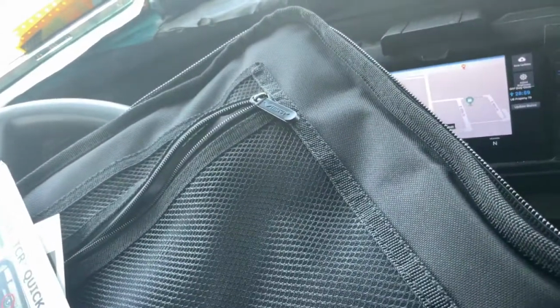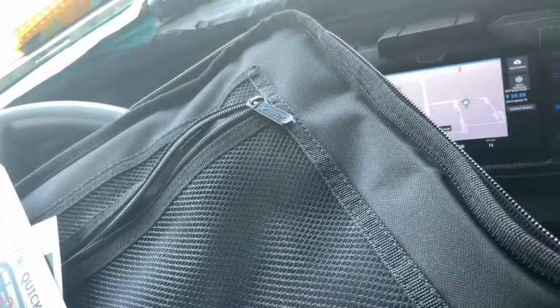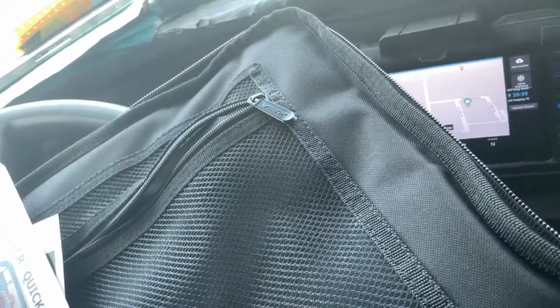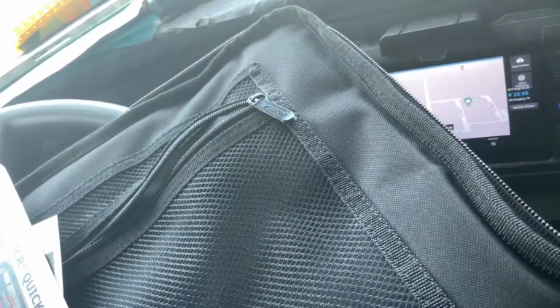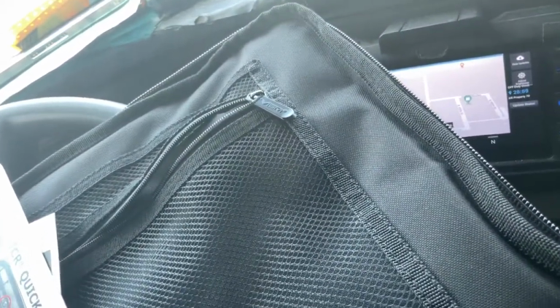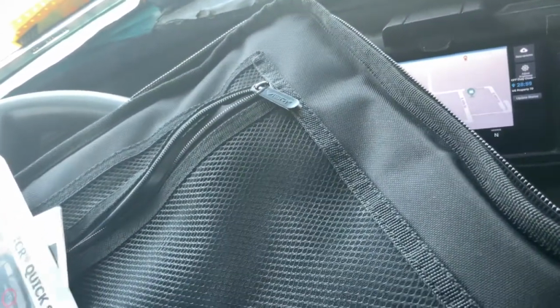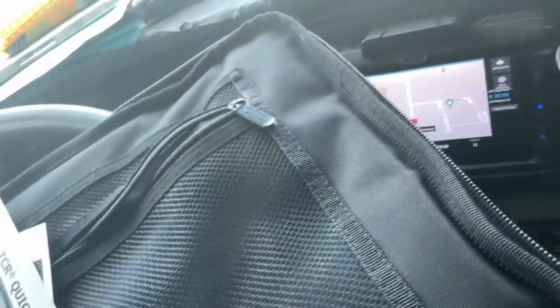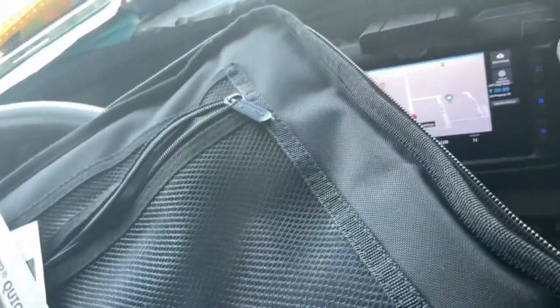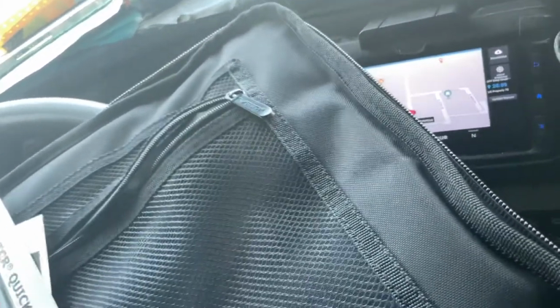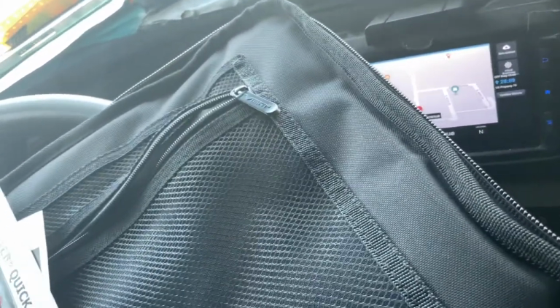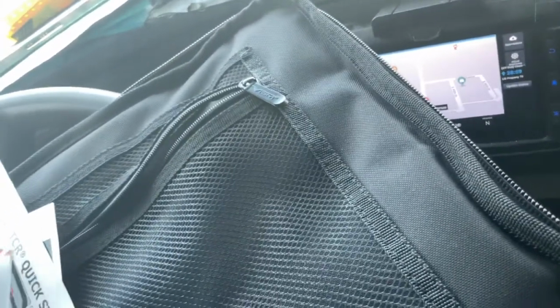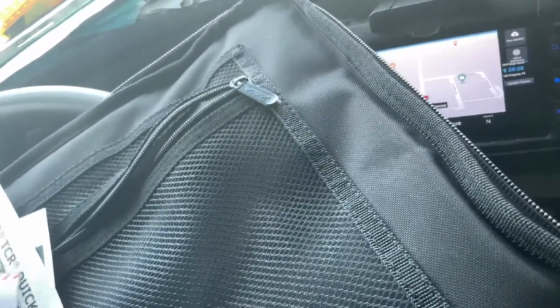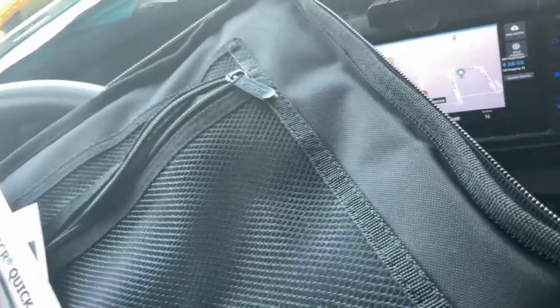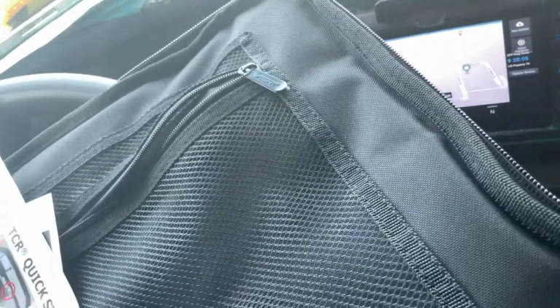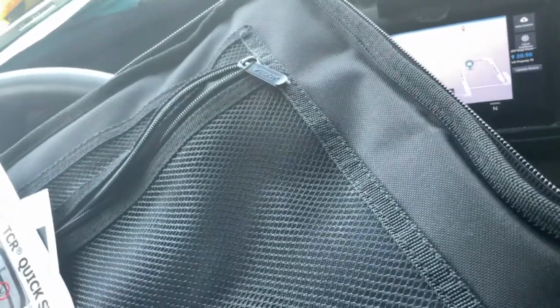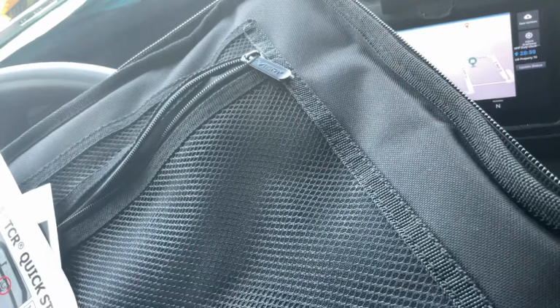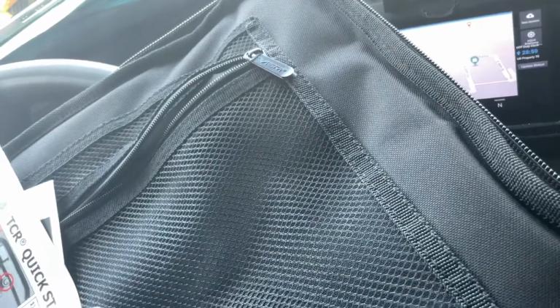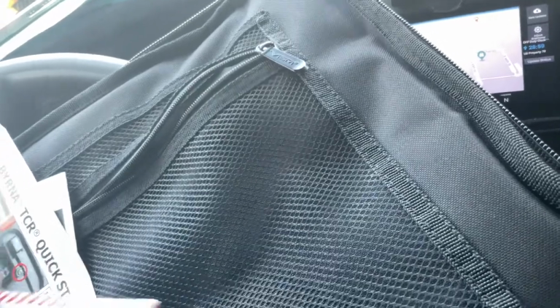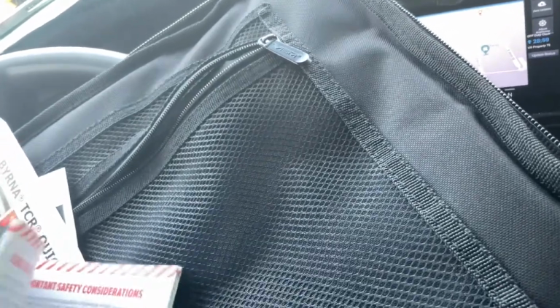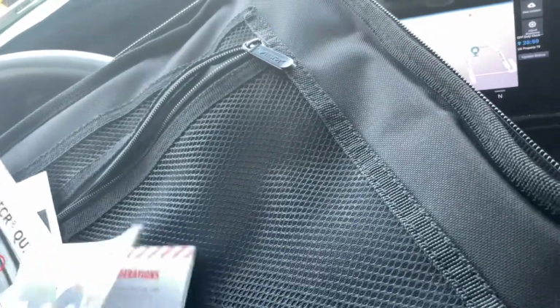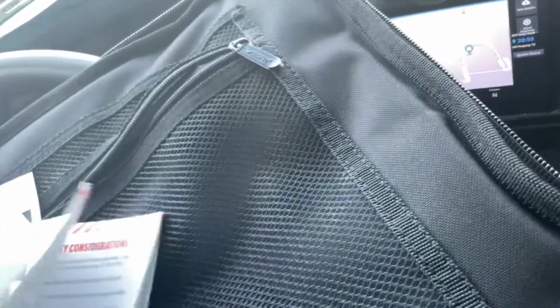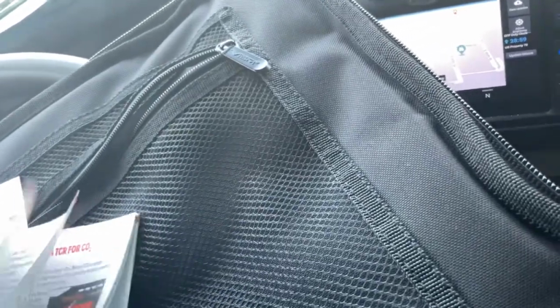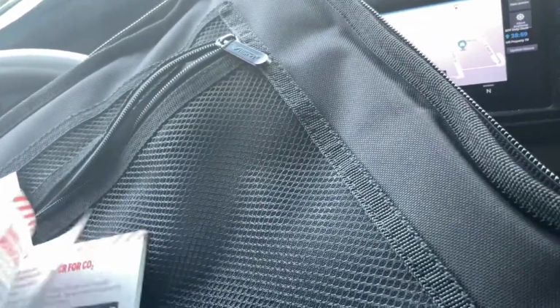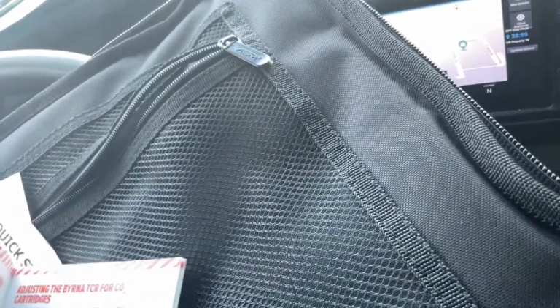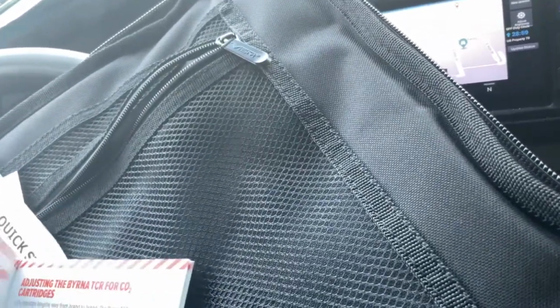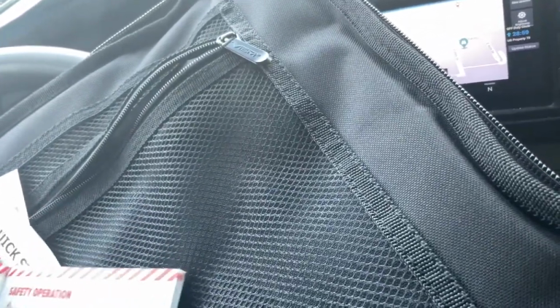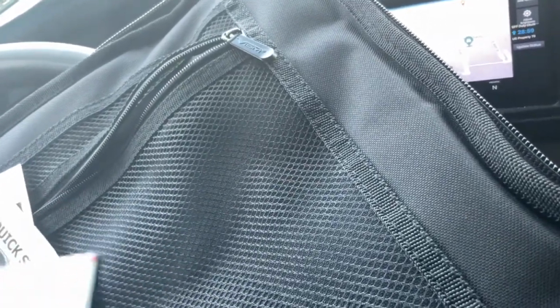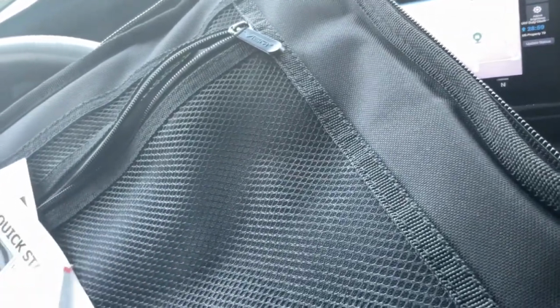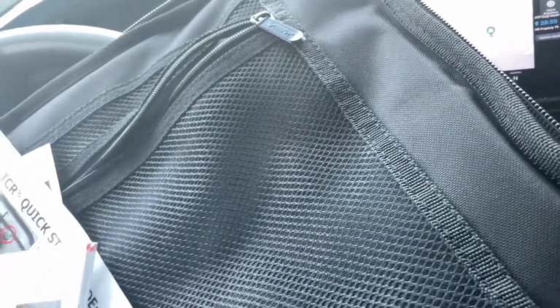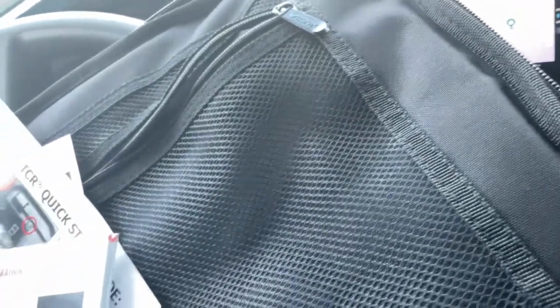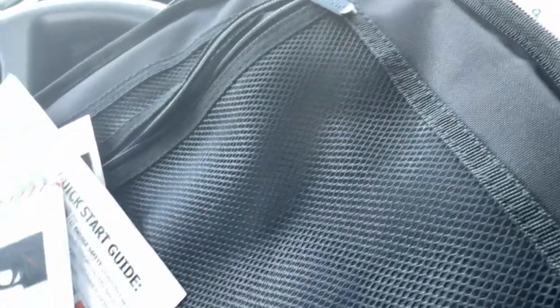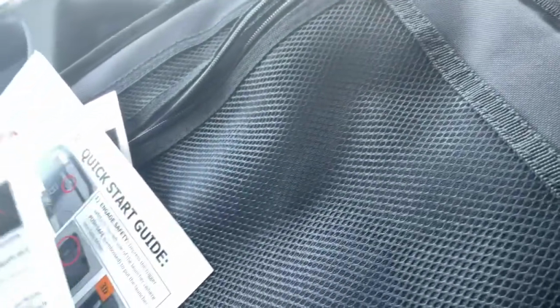Sorry, my hands are dirty — I was out messing with the truck a little bit earlier.